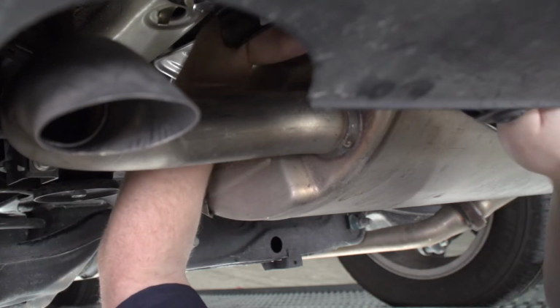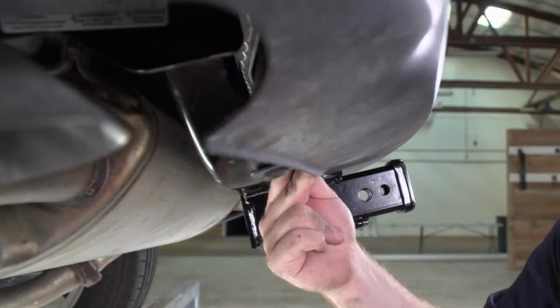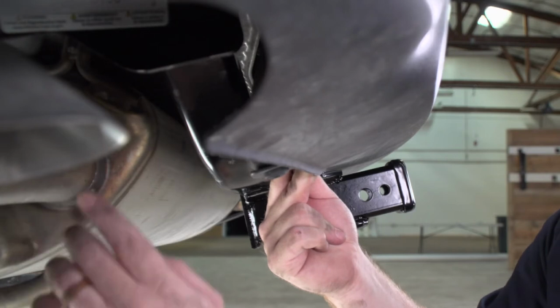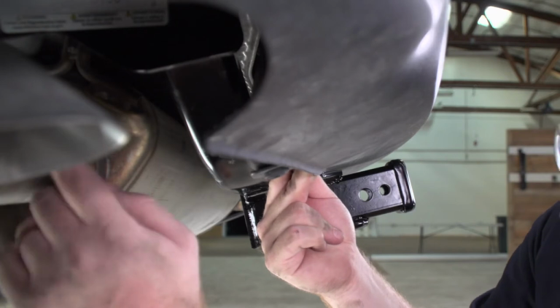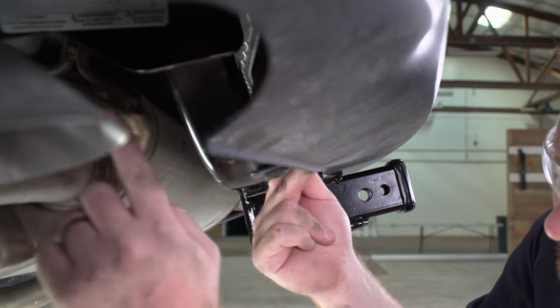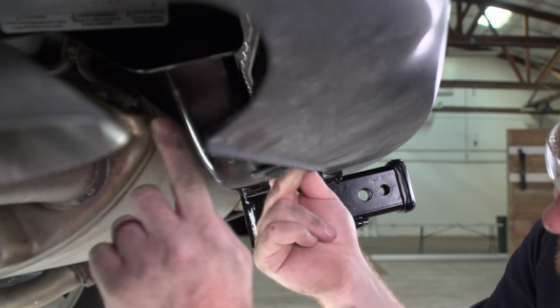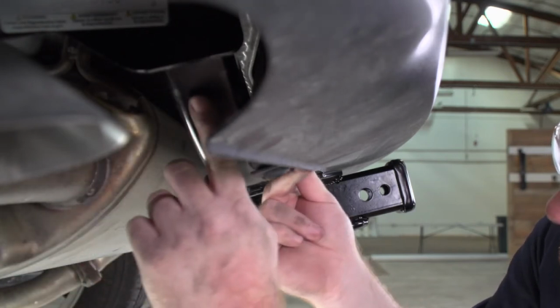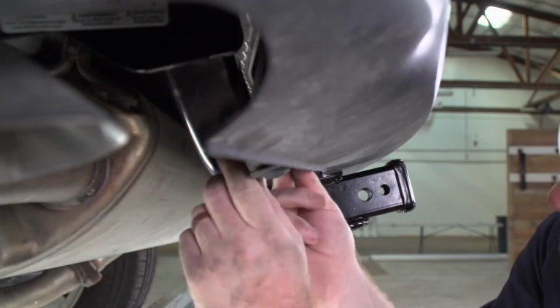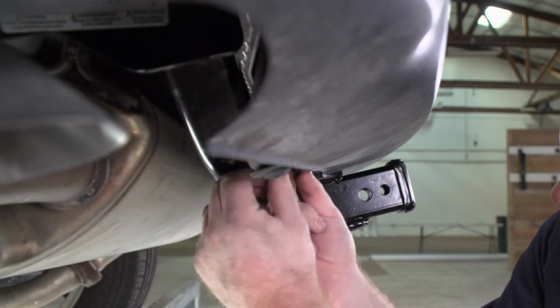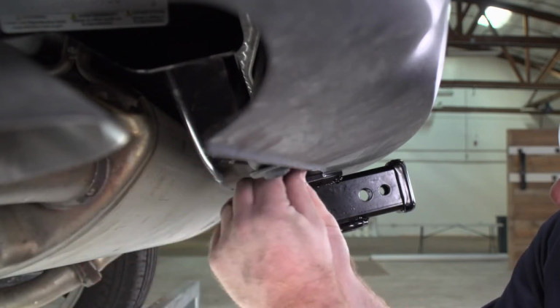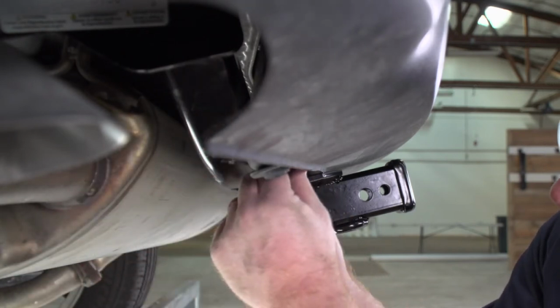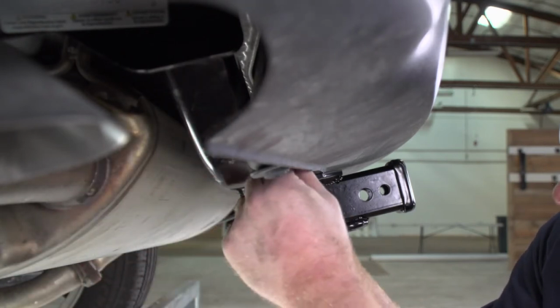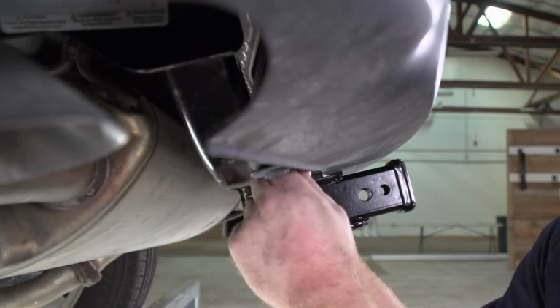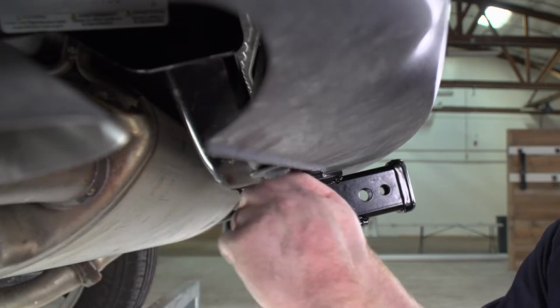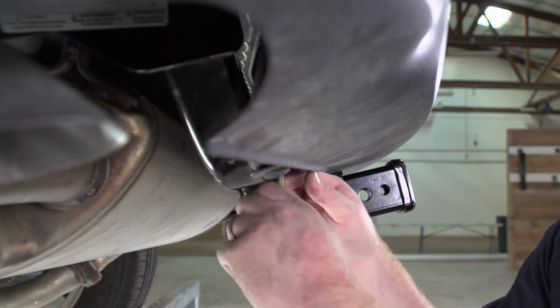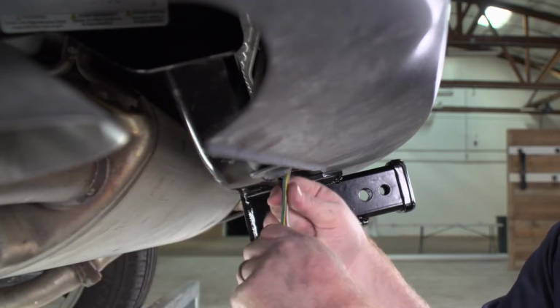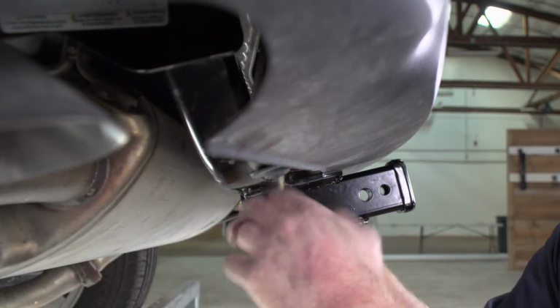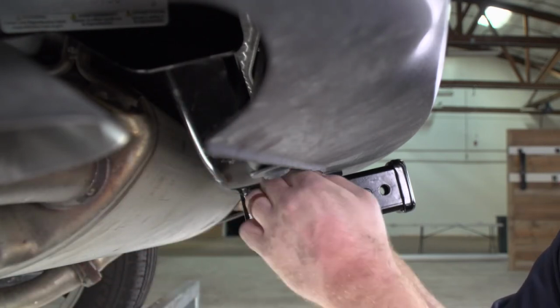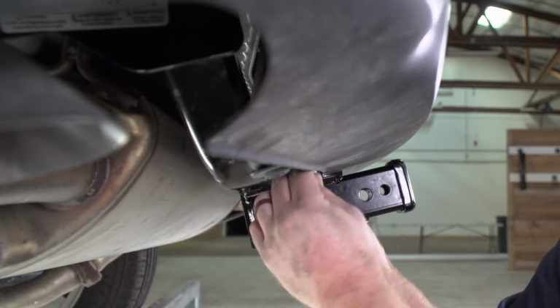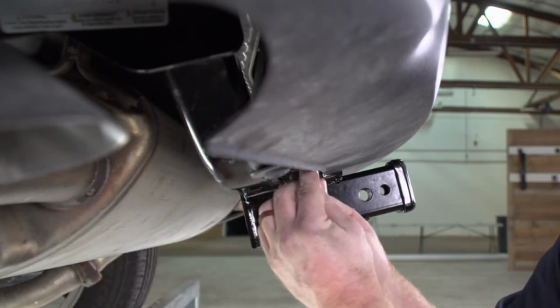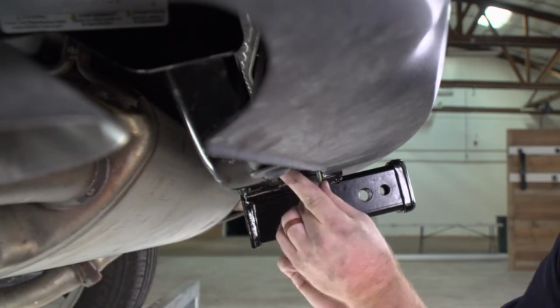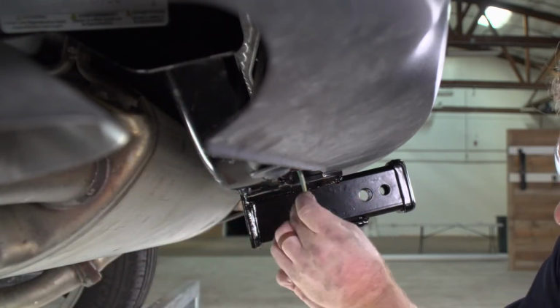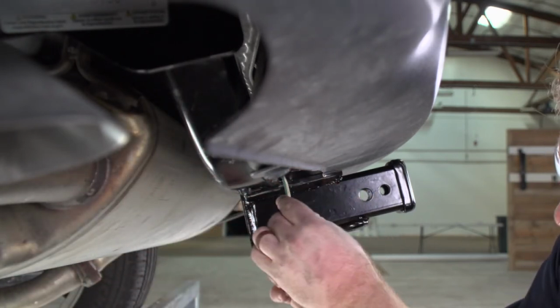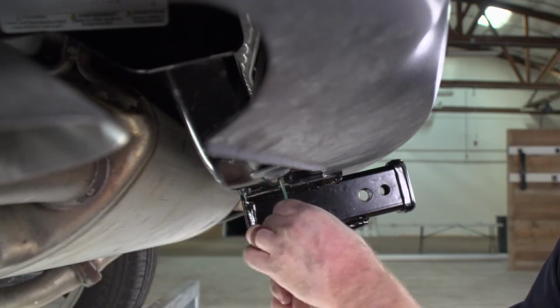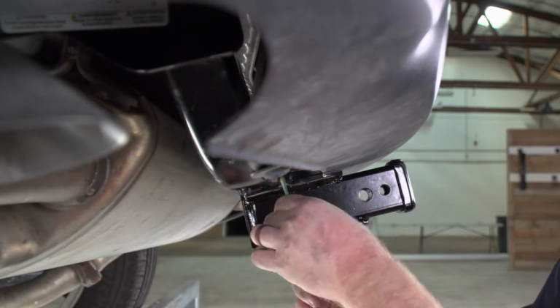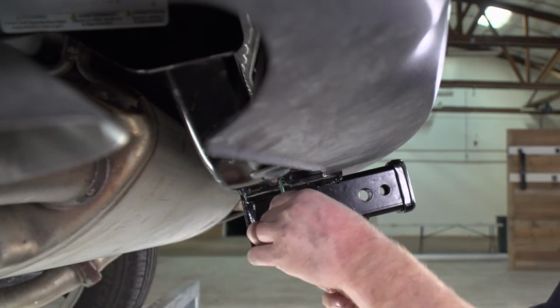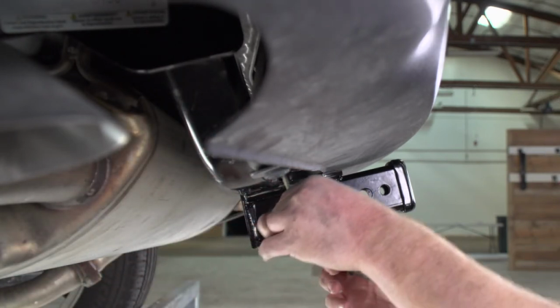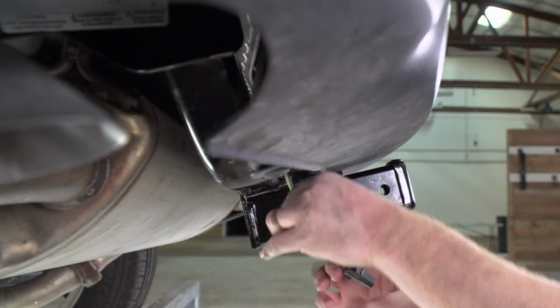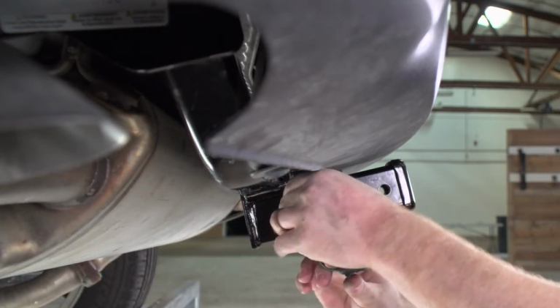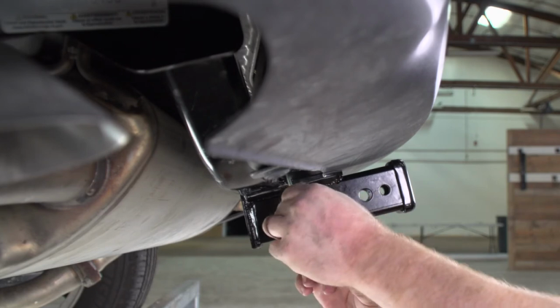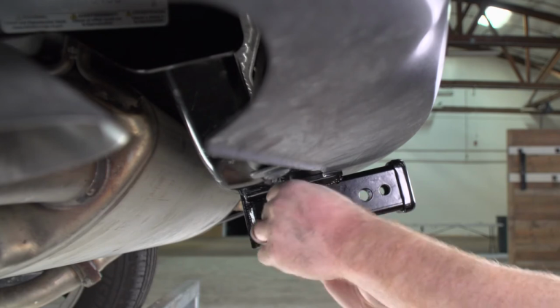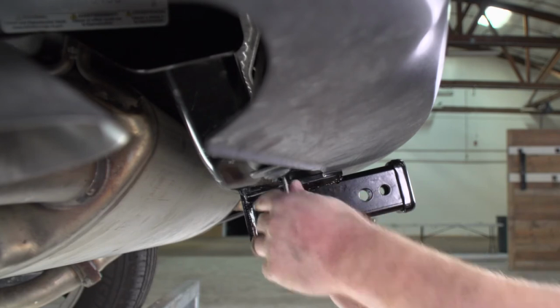It's difficult to see the whole heat shield, but once you continue to pull the wire through, it'll come up right here next to the hitch.